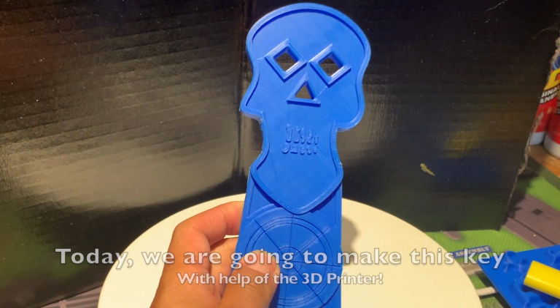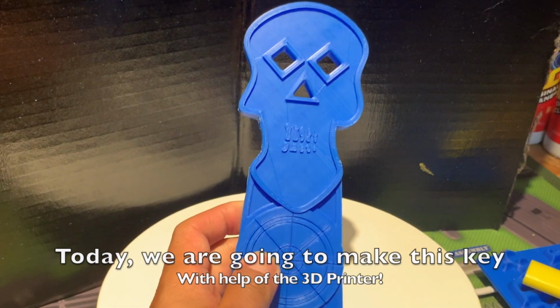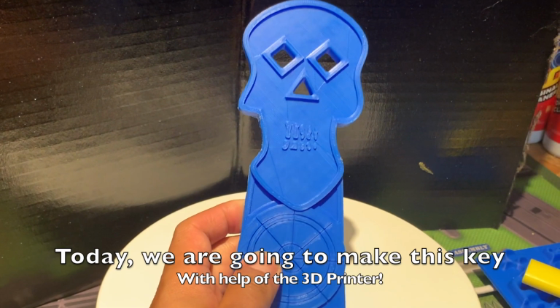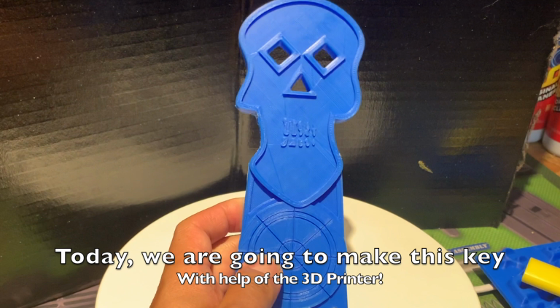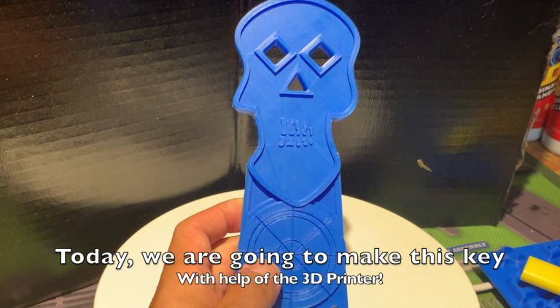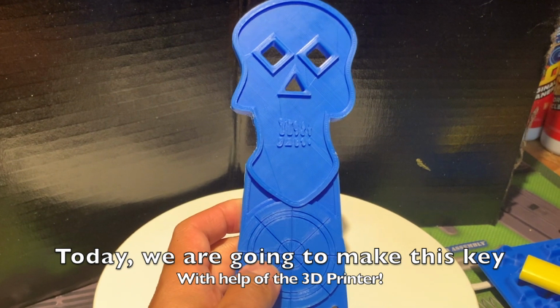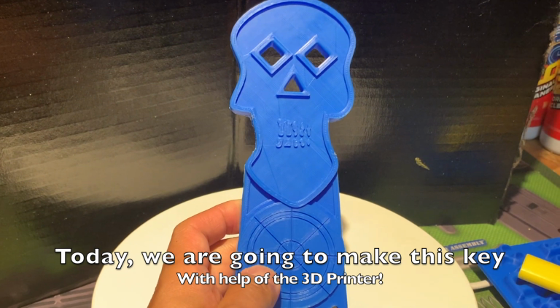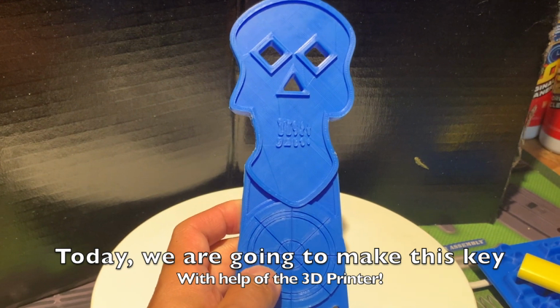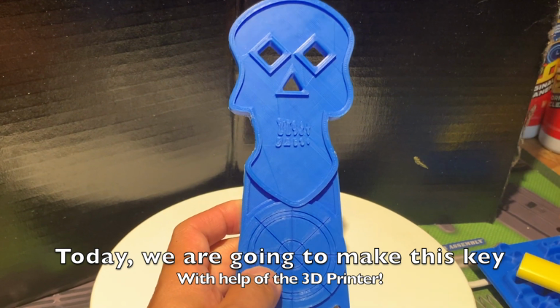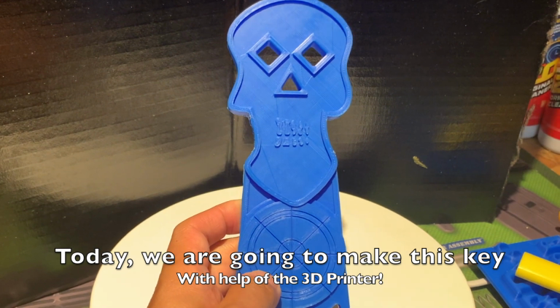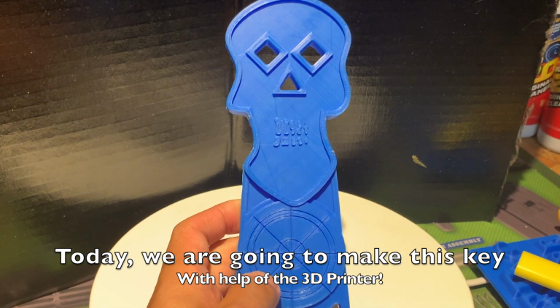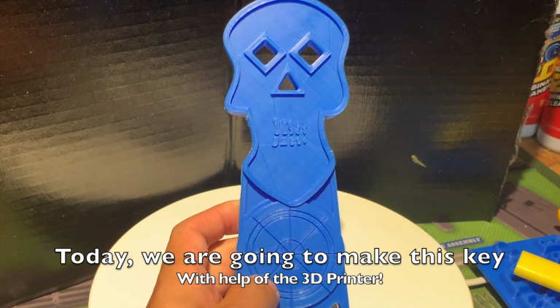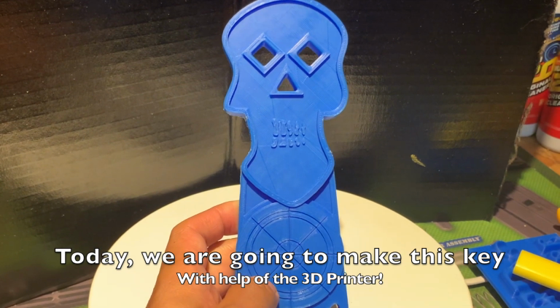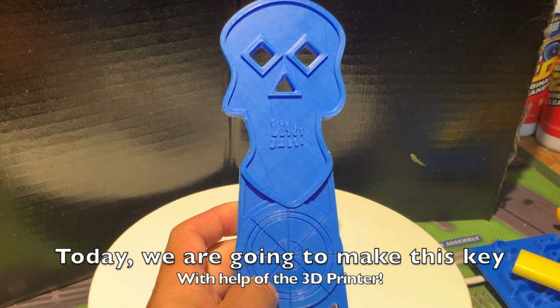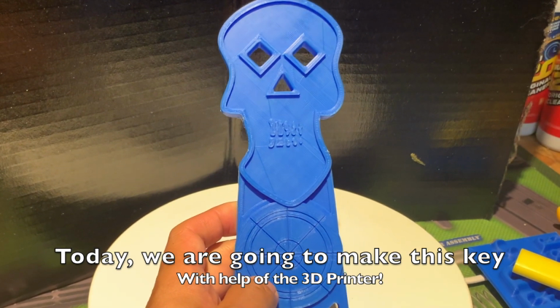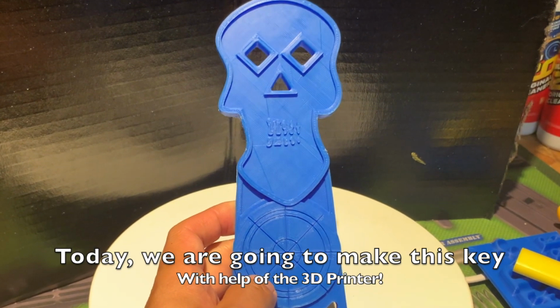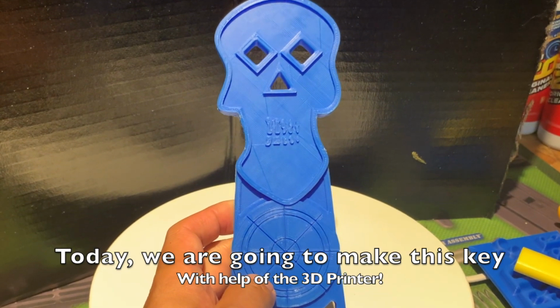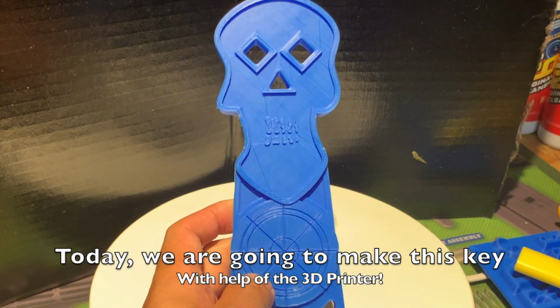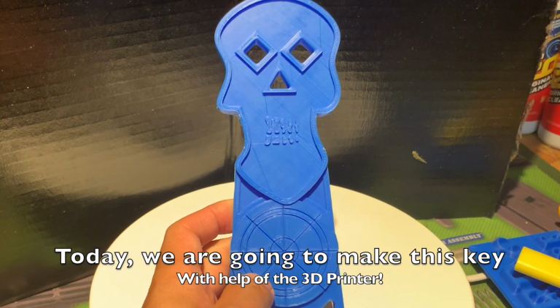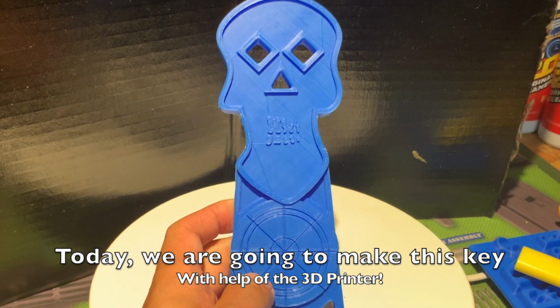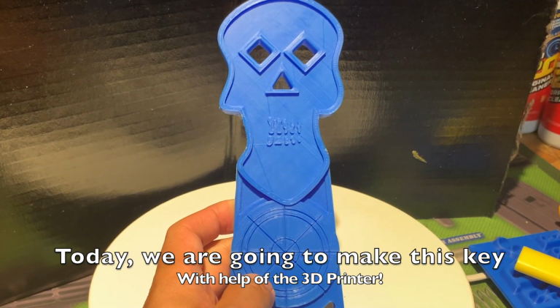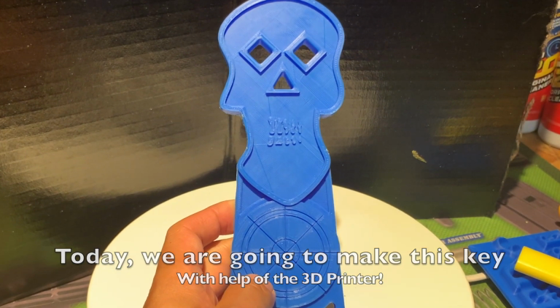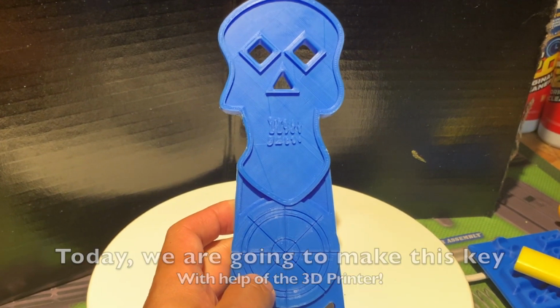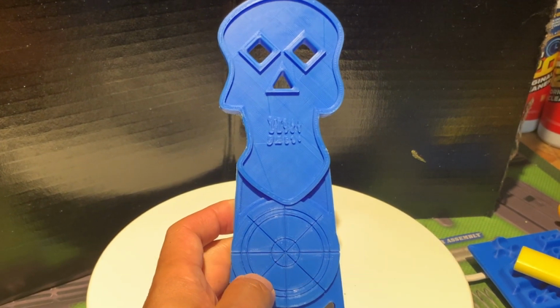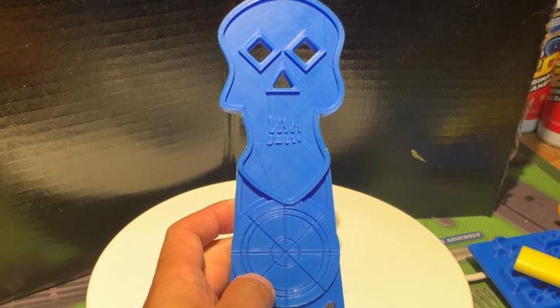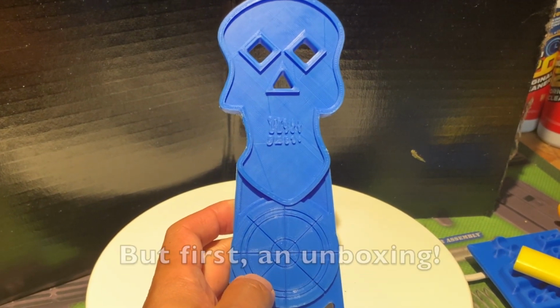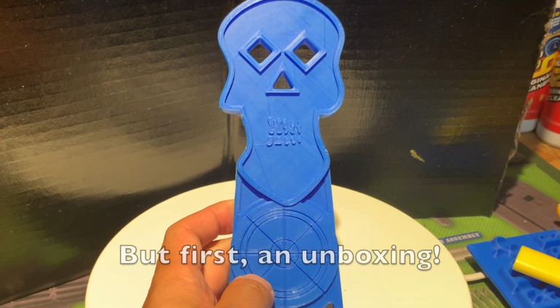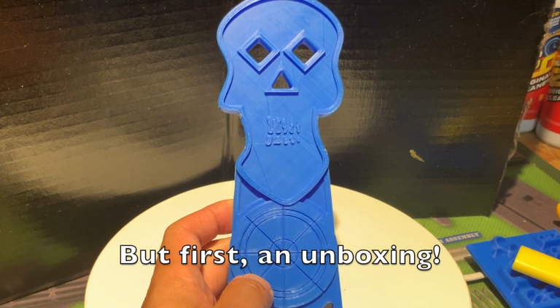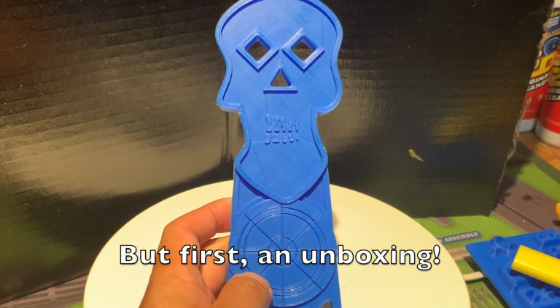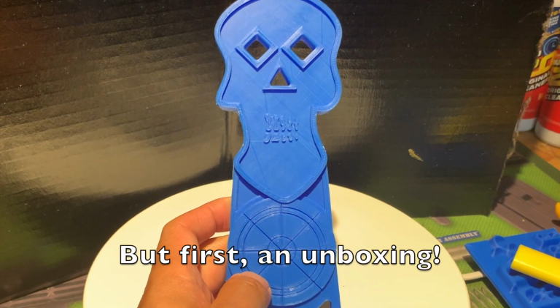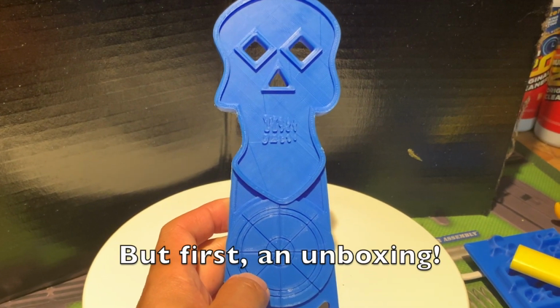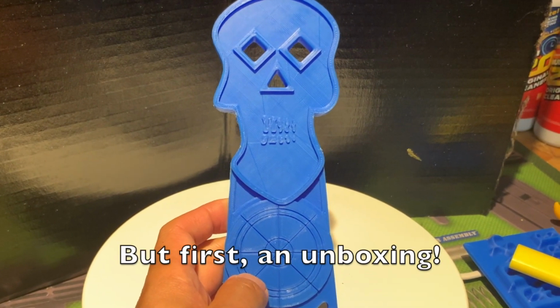So today we are going to make this key with the help of the 3D printer. But first — unboxing.